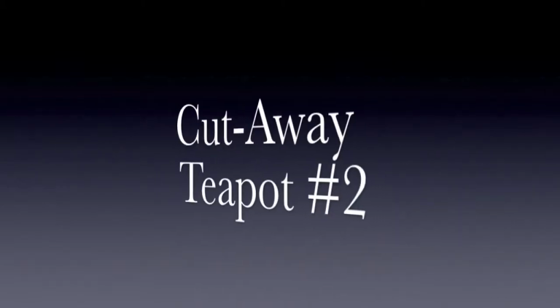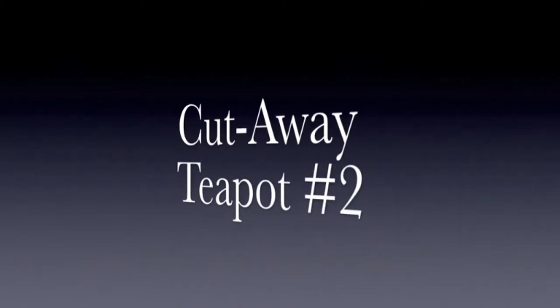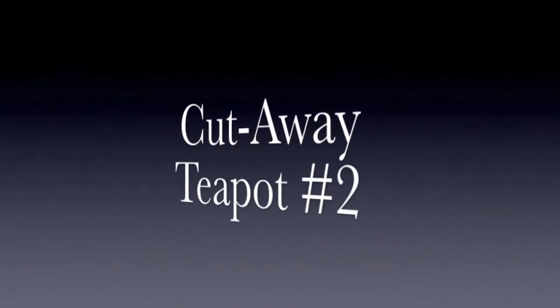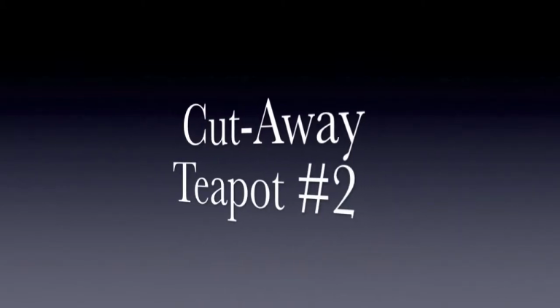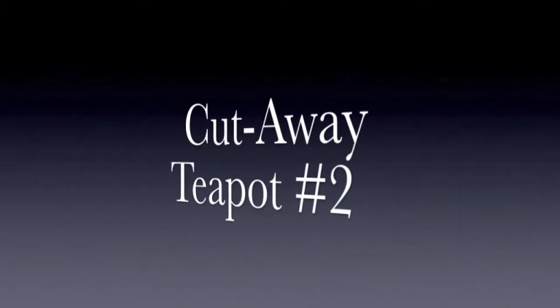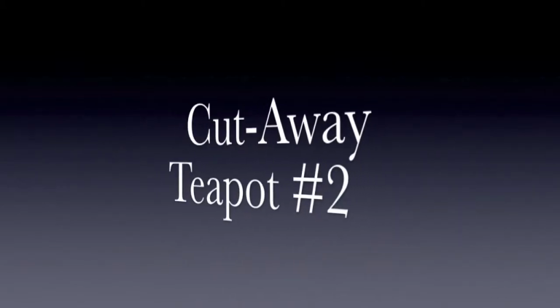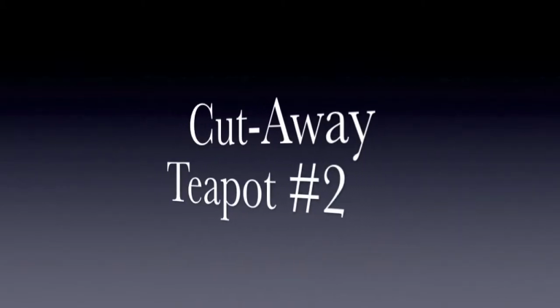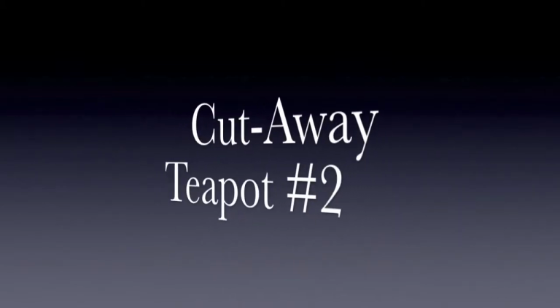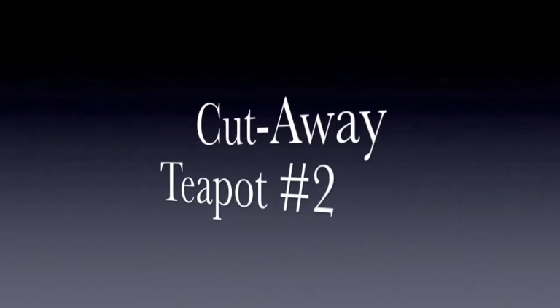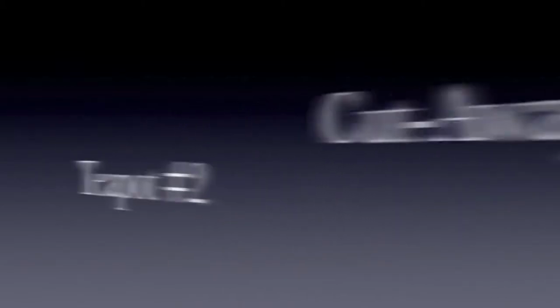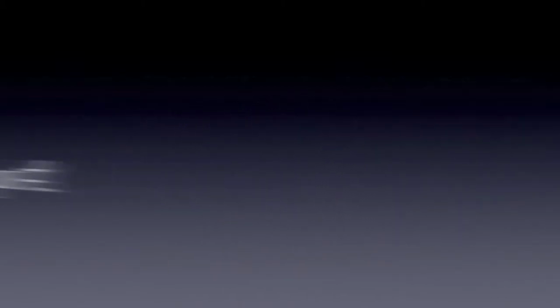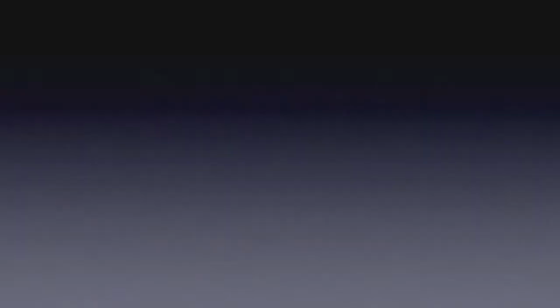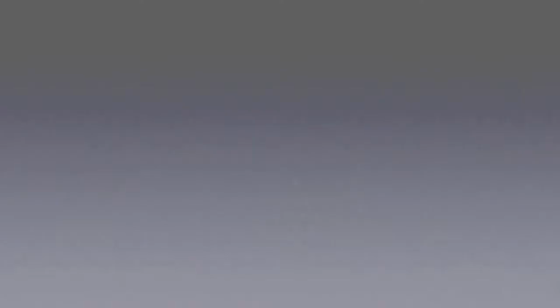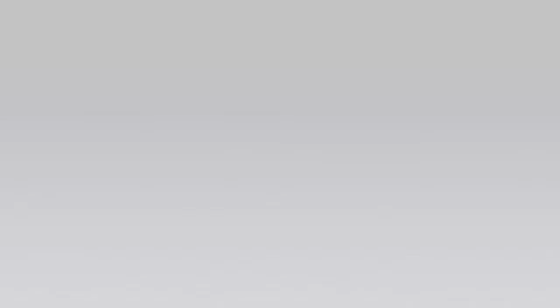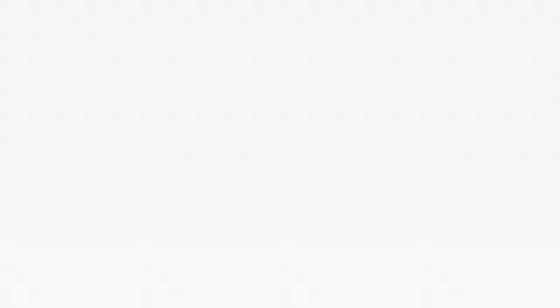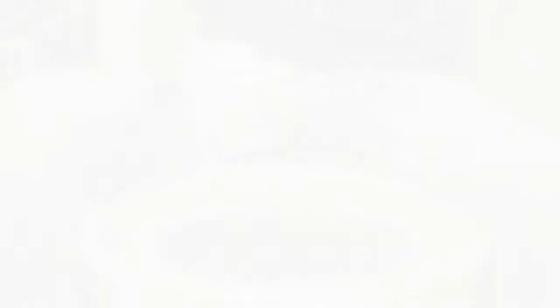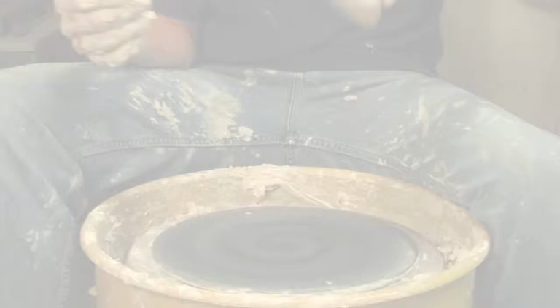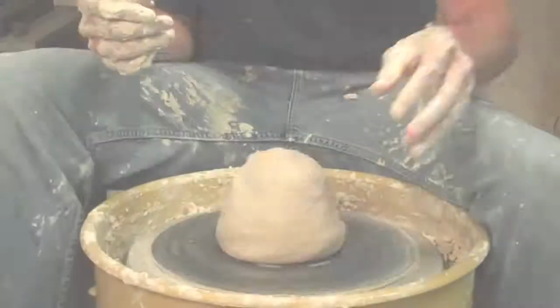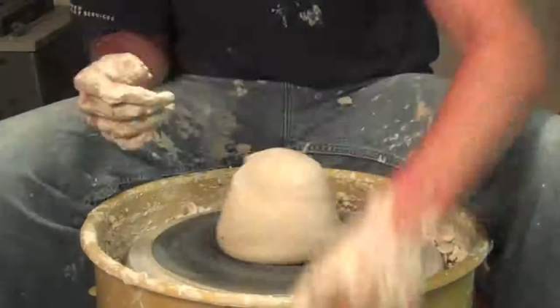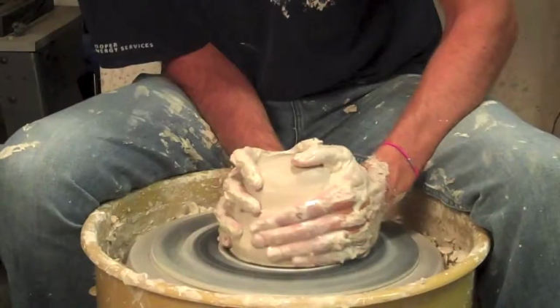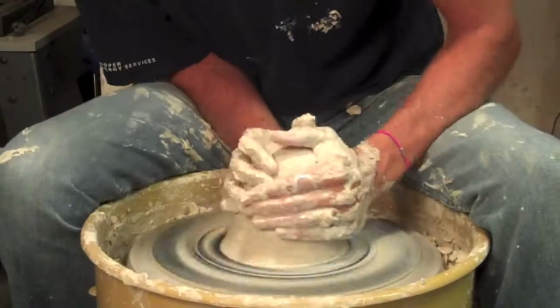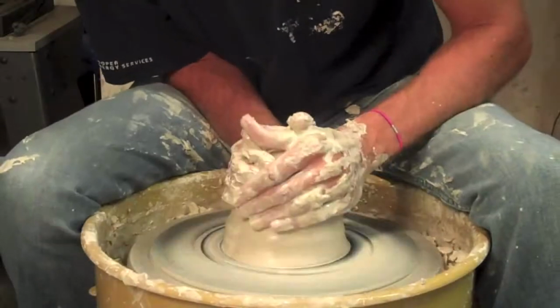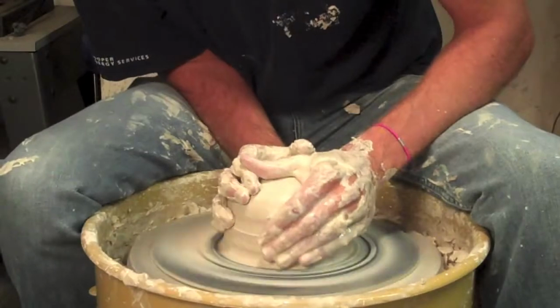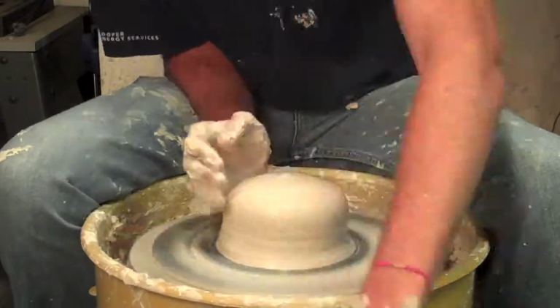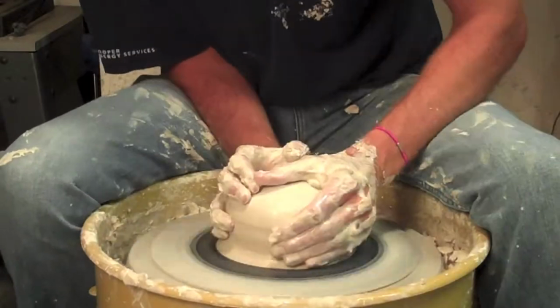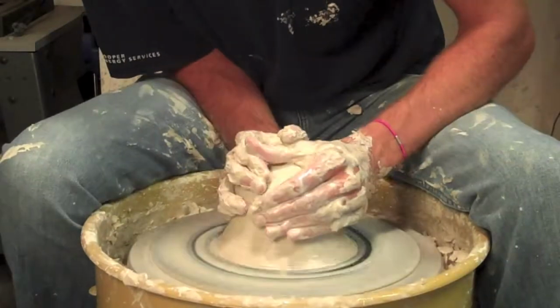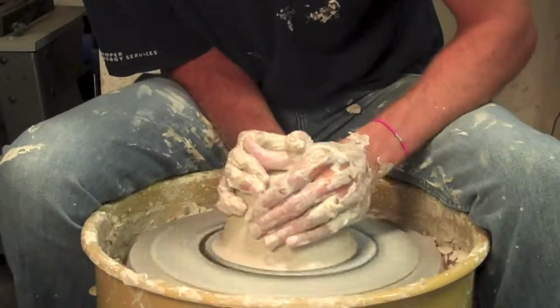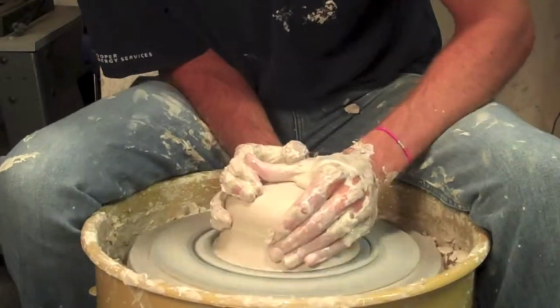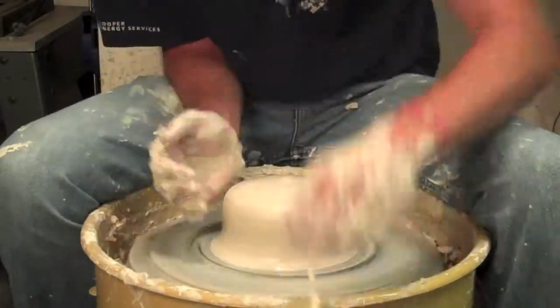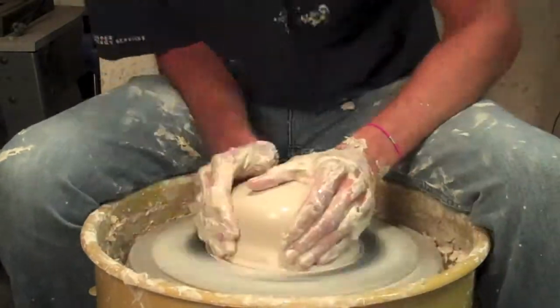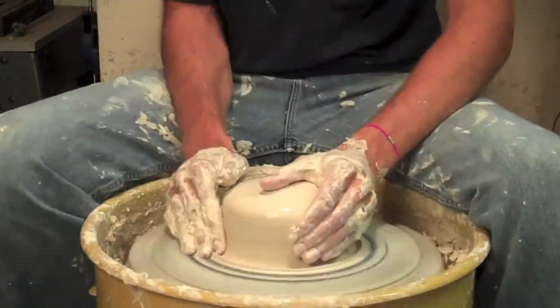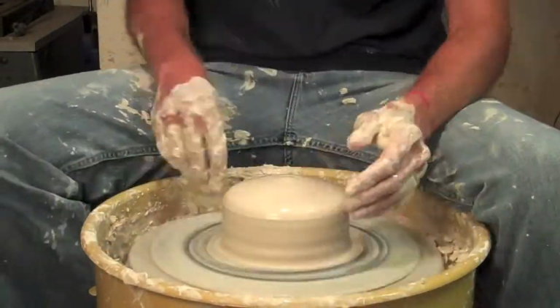More teapots! Cutaway teapot number two, which is the fifth teapot in my six-part series on these.